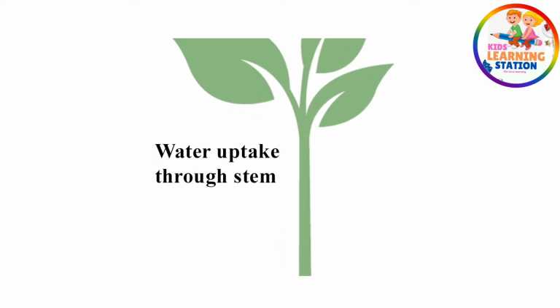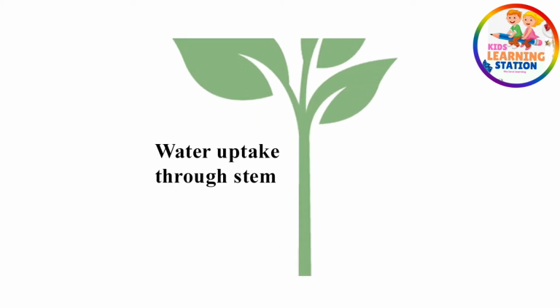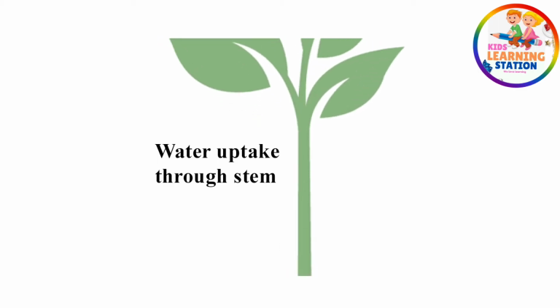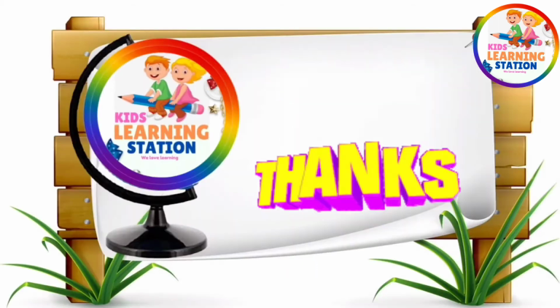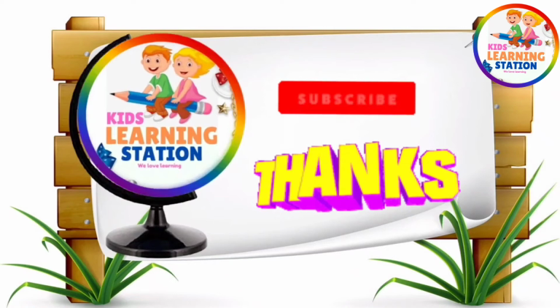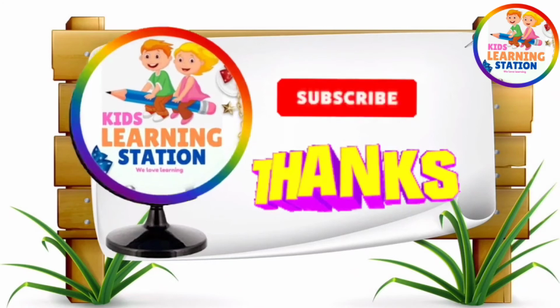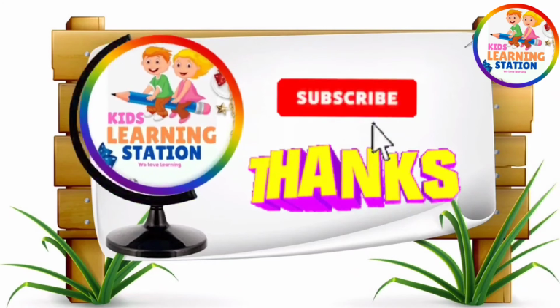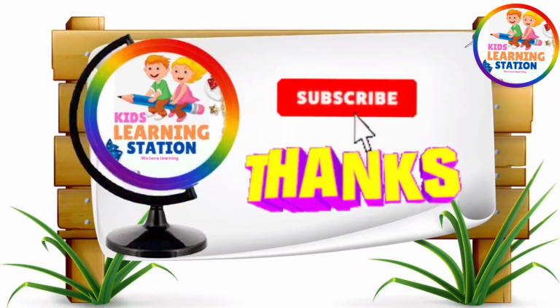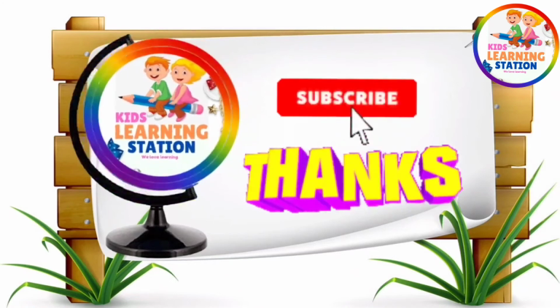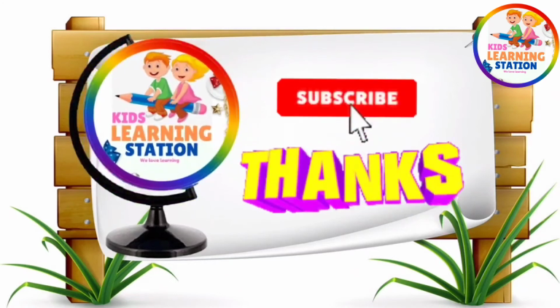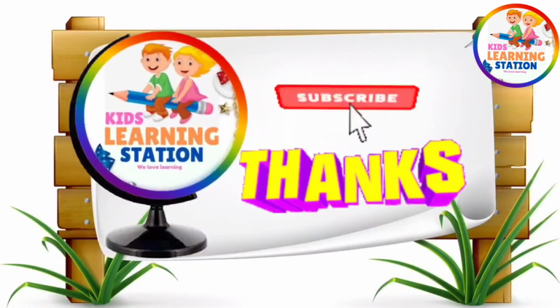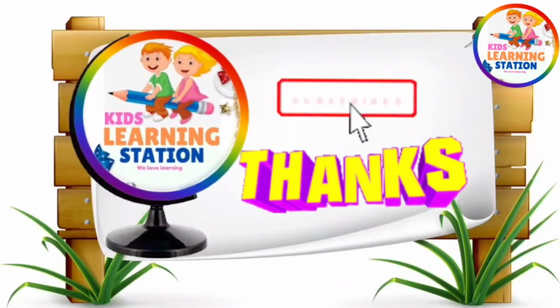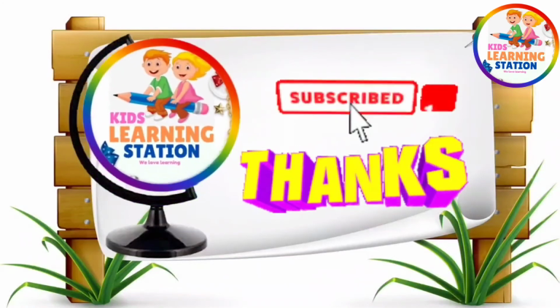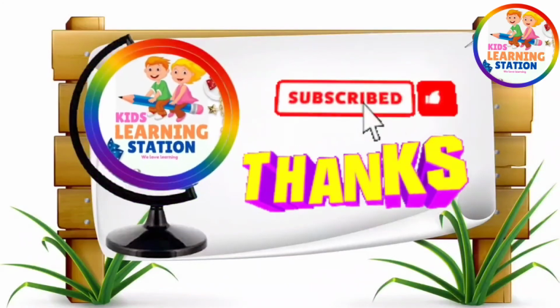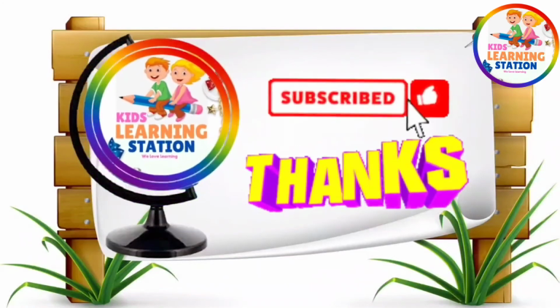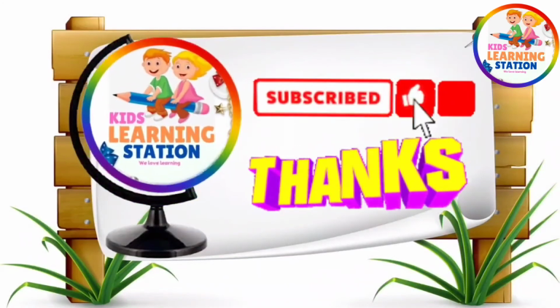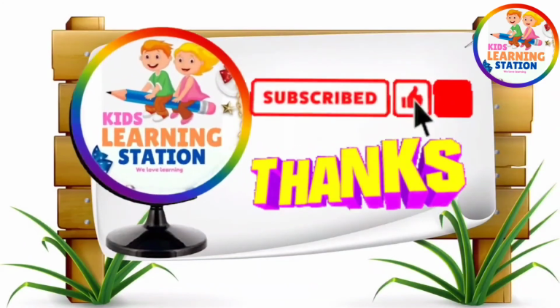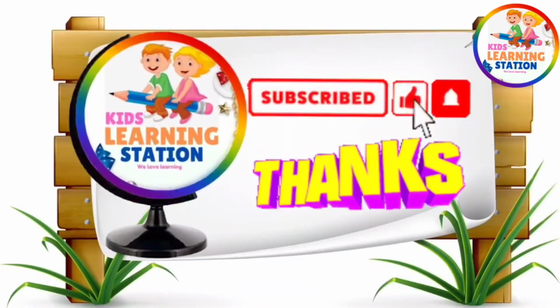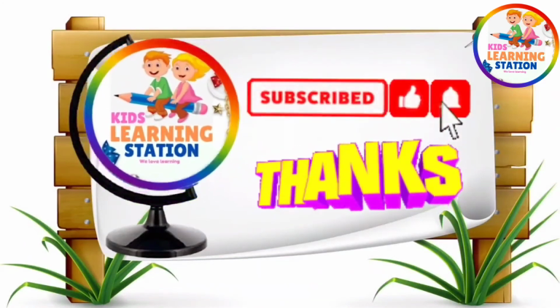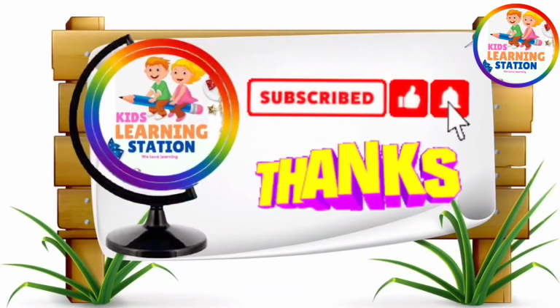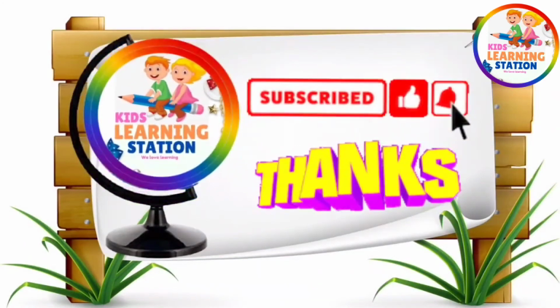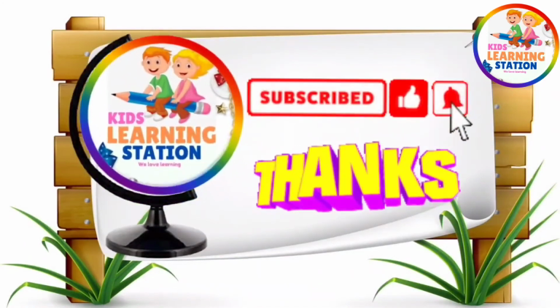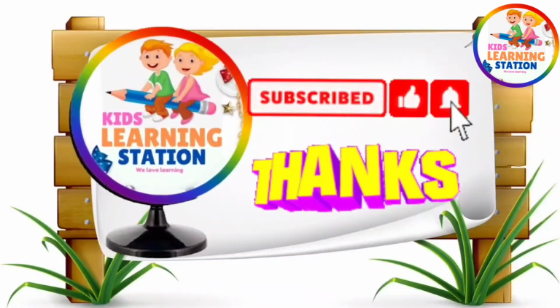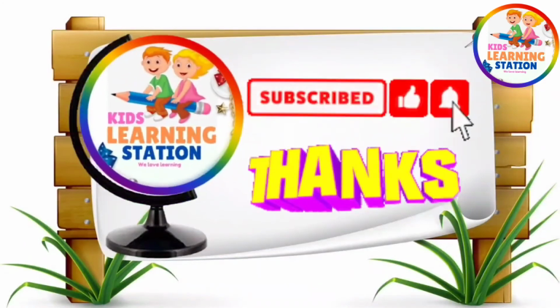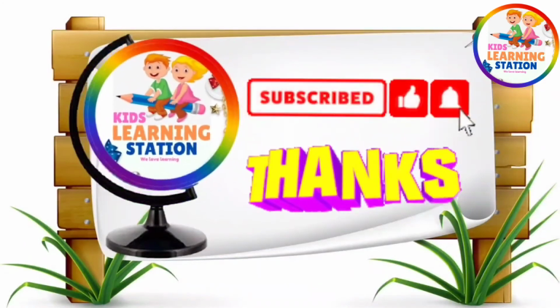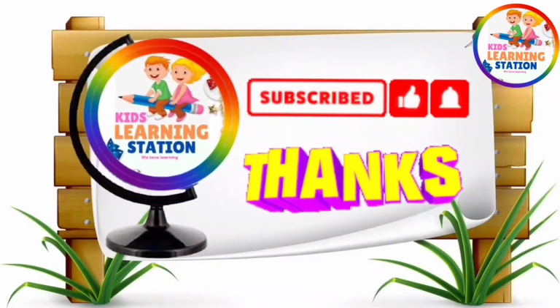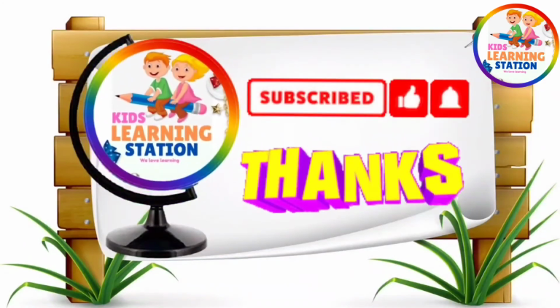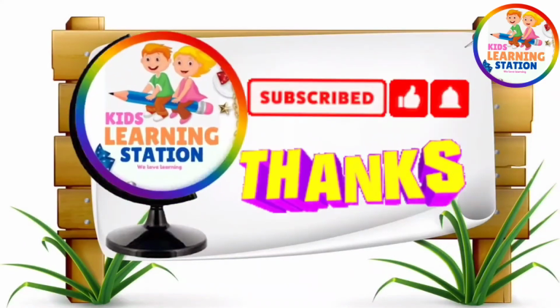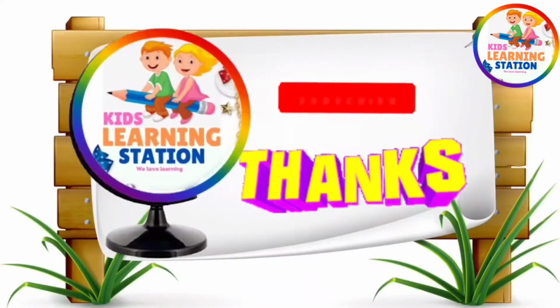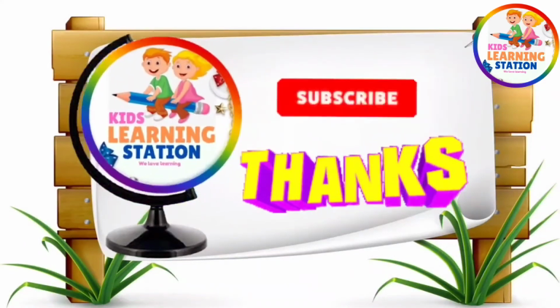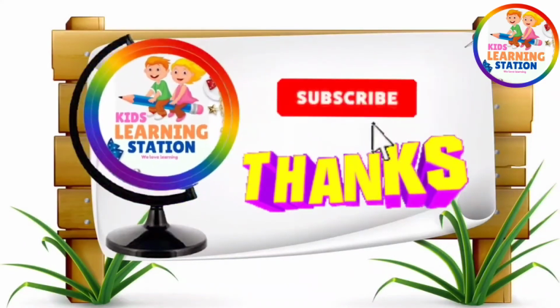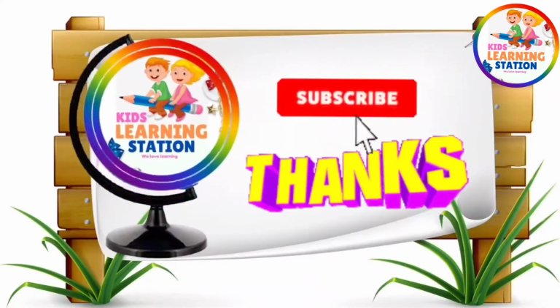Thank you so much for watching. Please like, share, and subscribe.